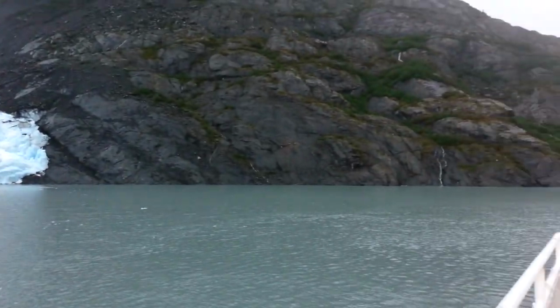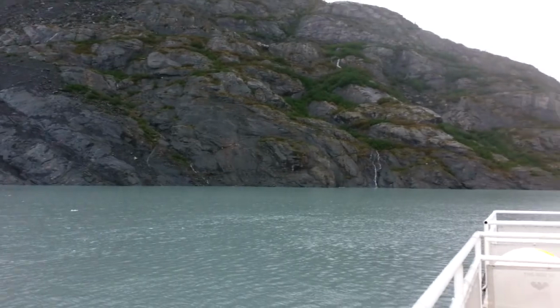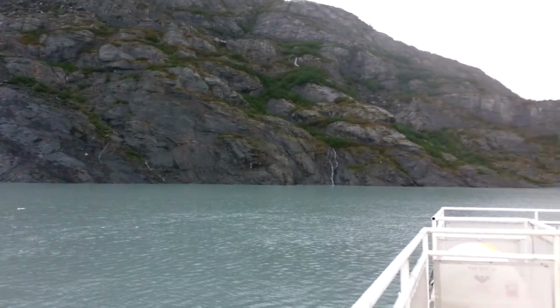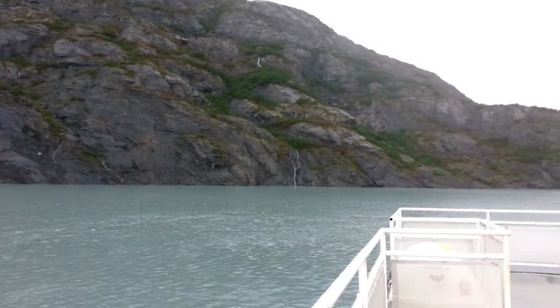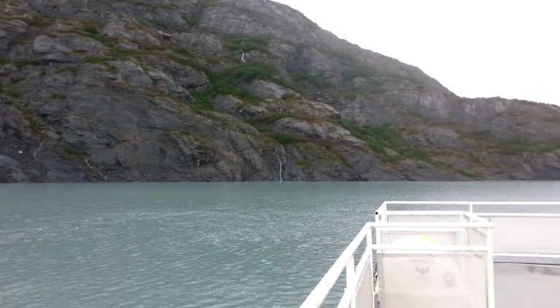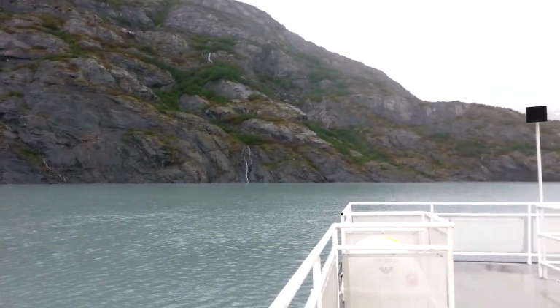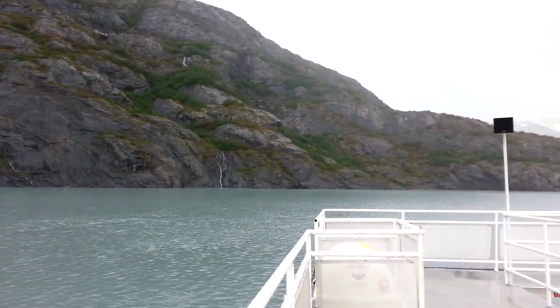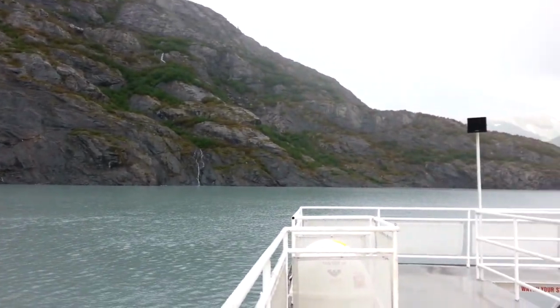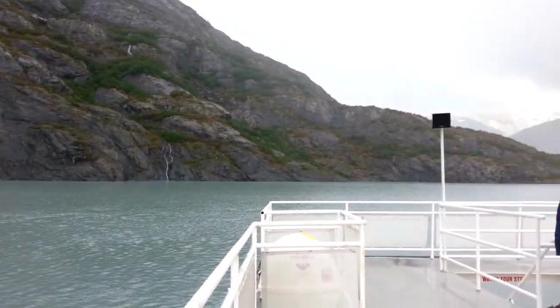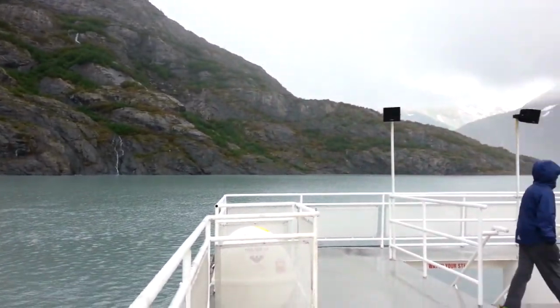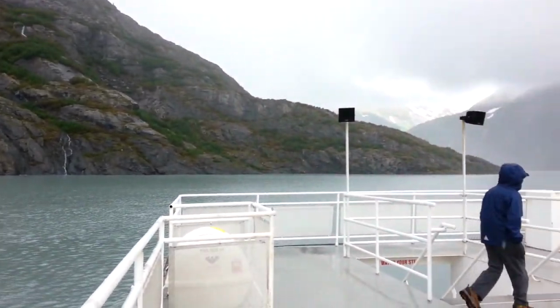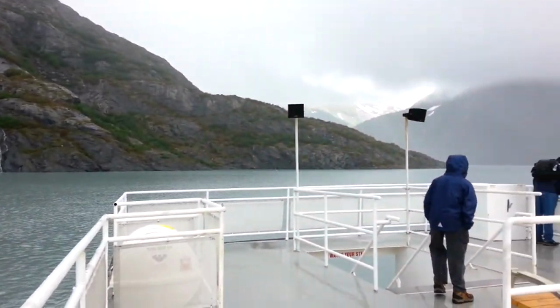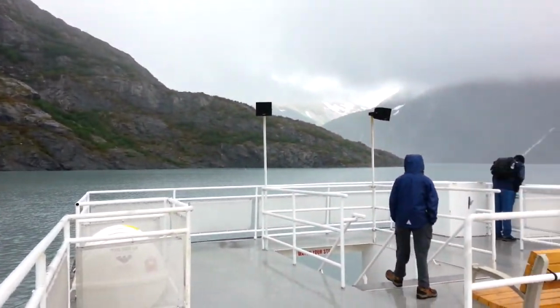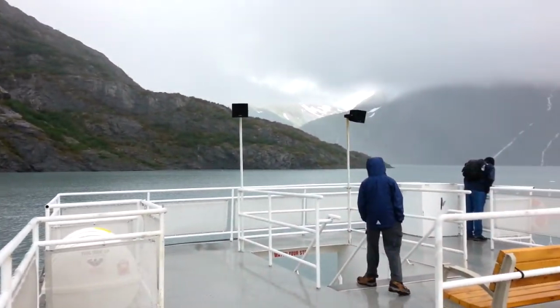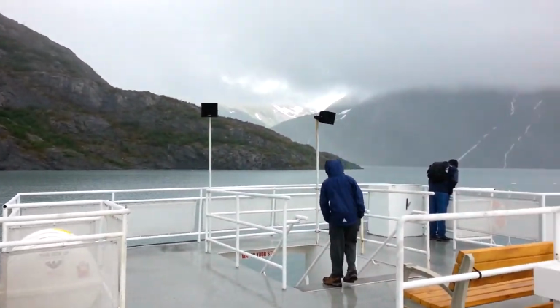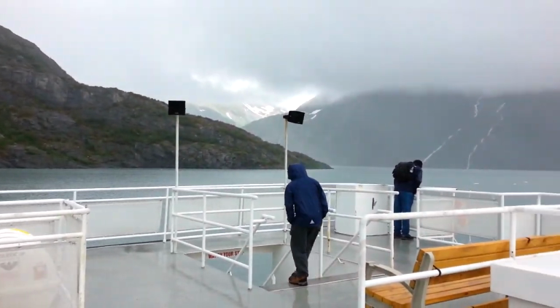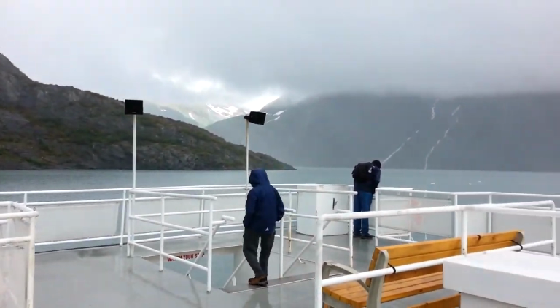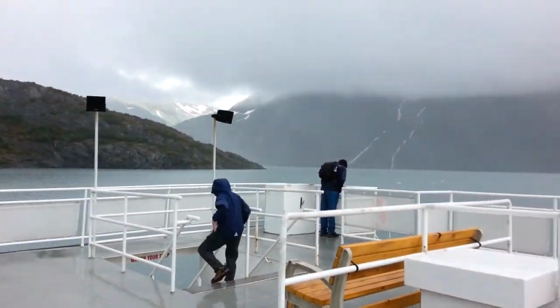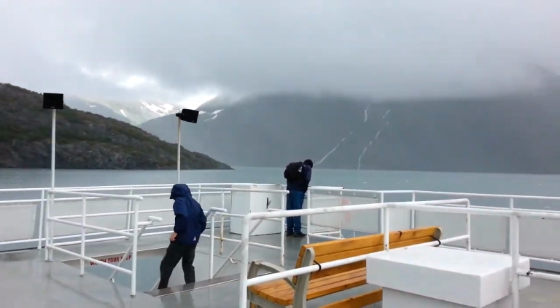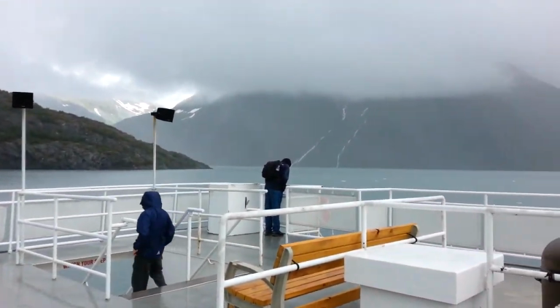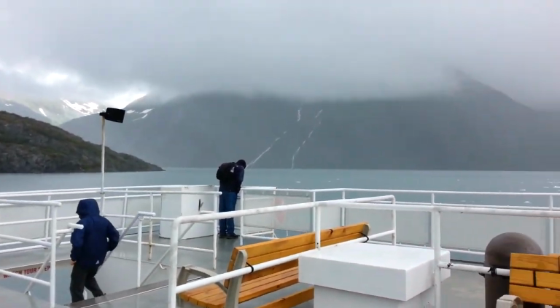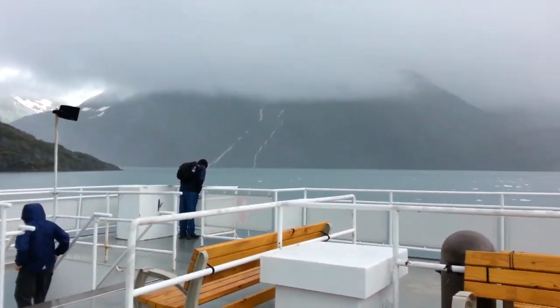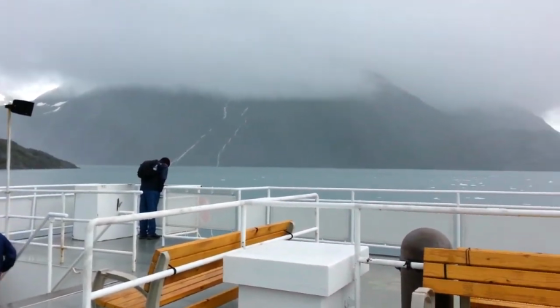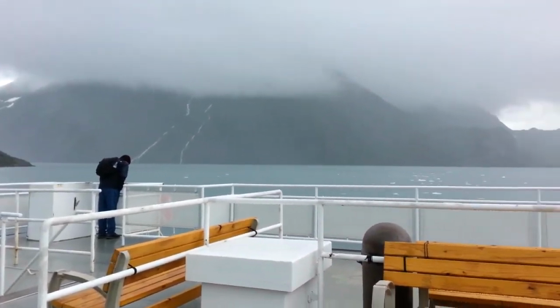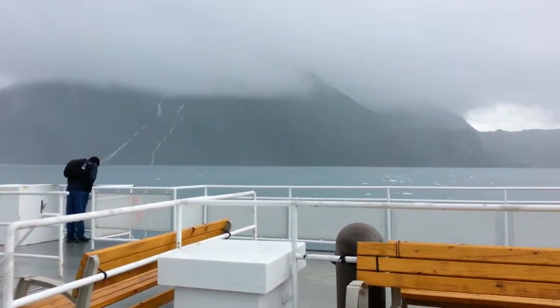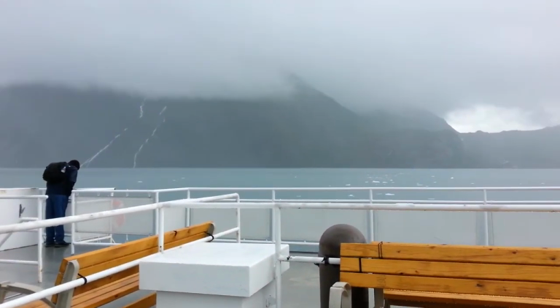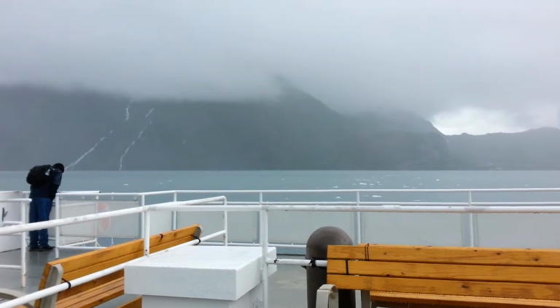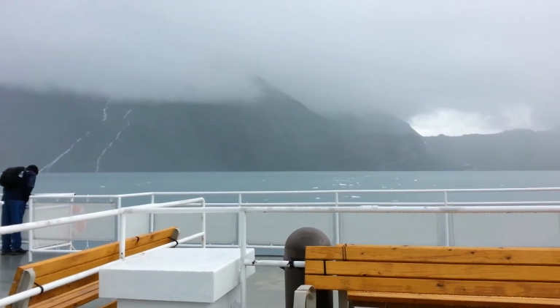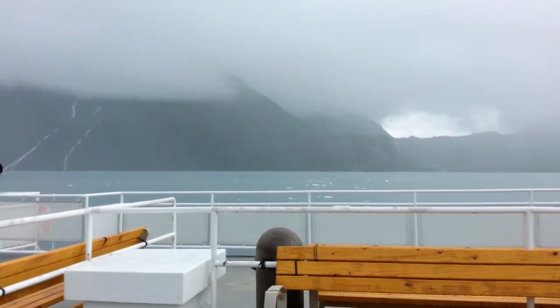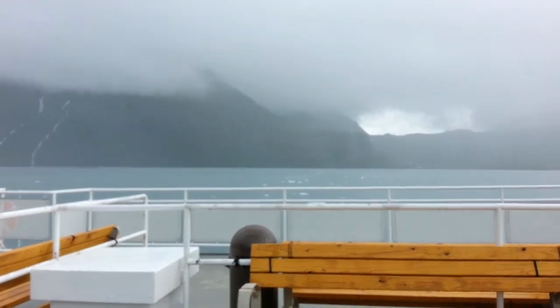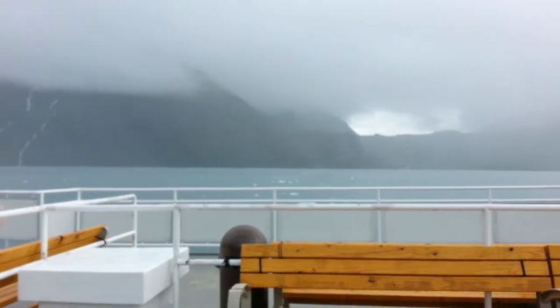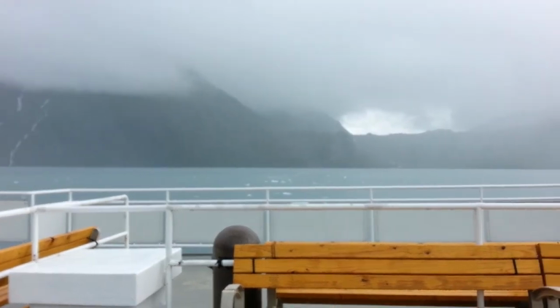Yeah, it's really beautiful. My face is silky. I'm just getting a video of everything.